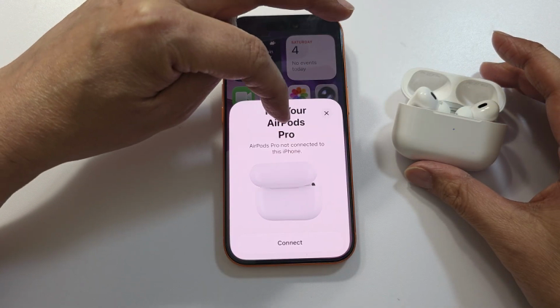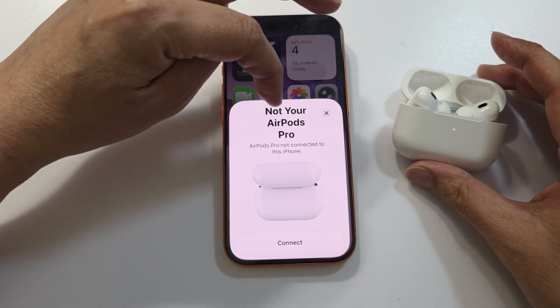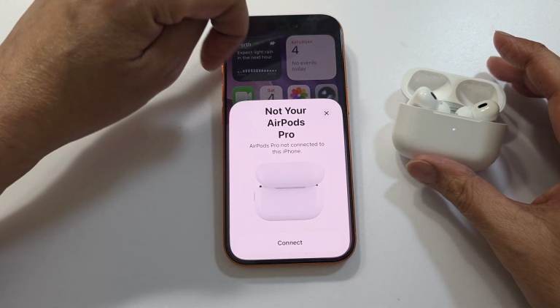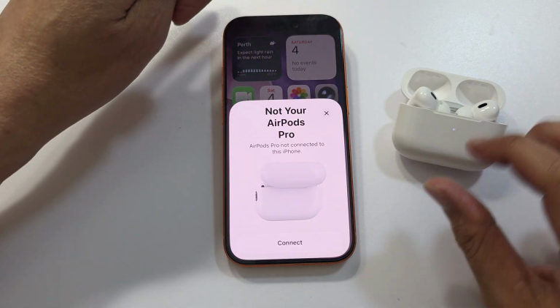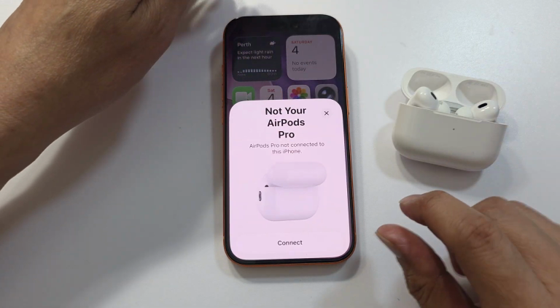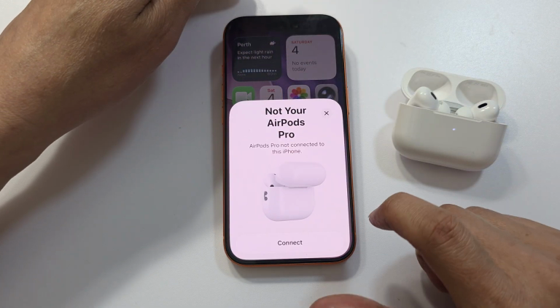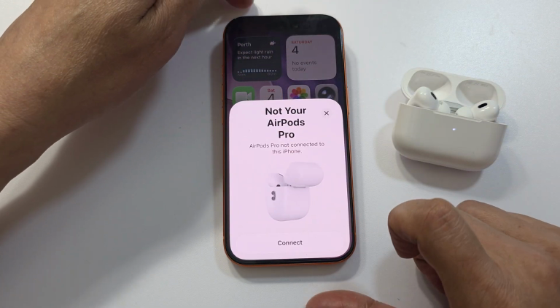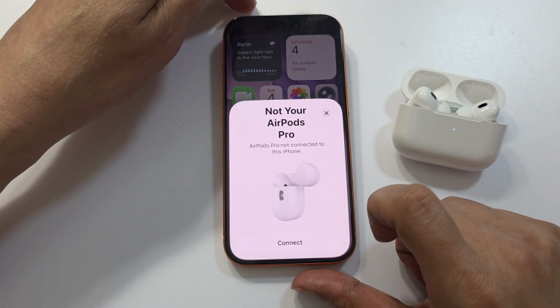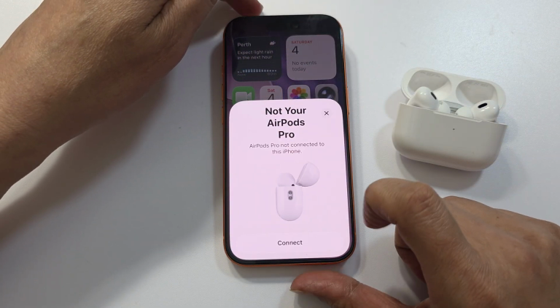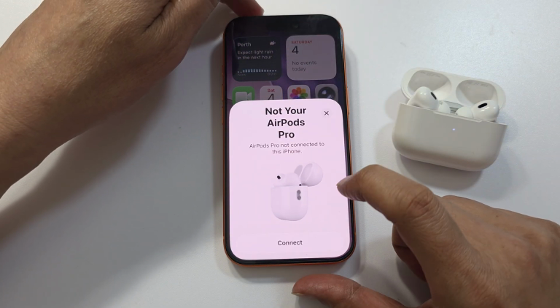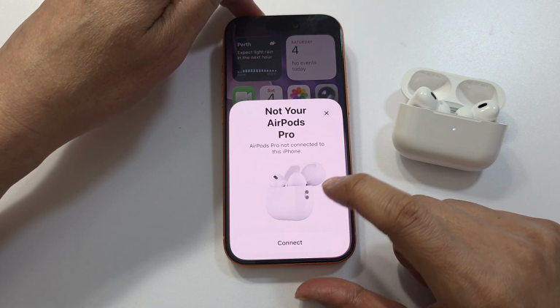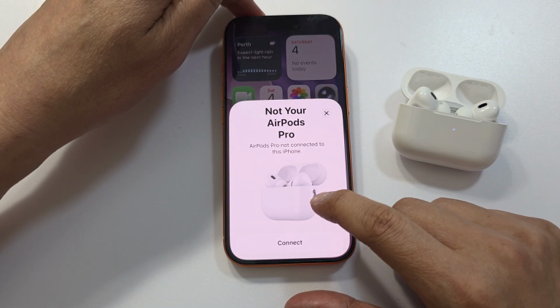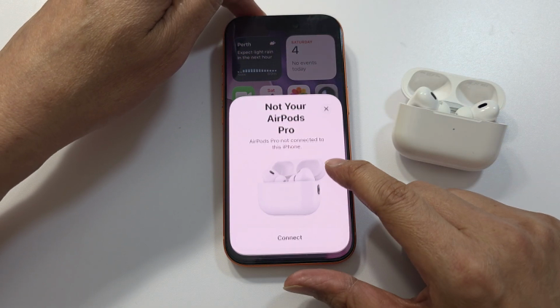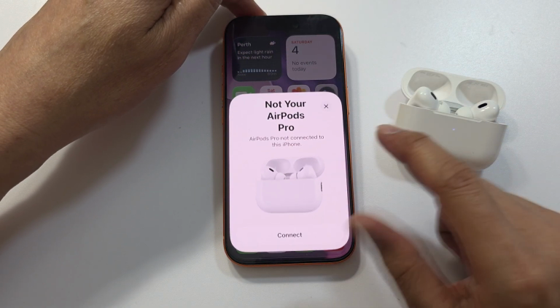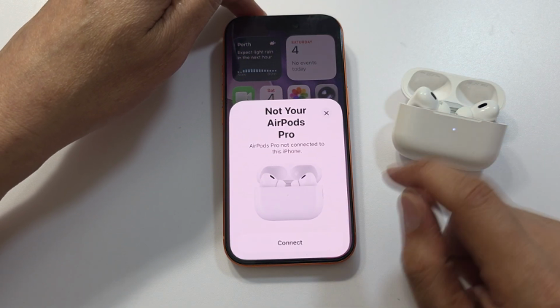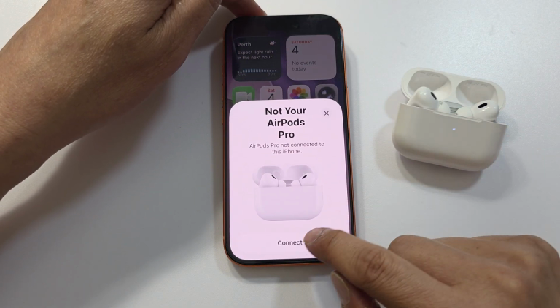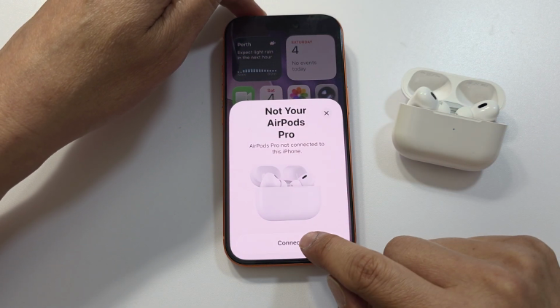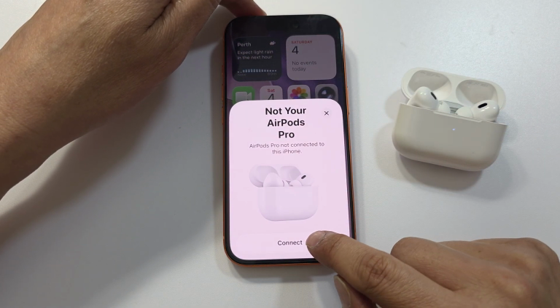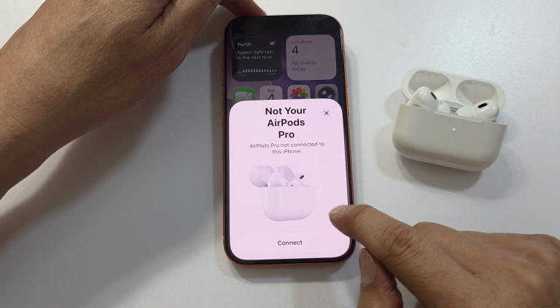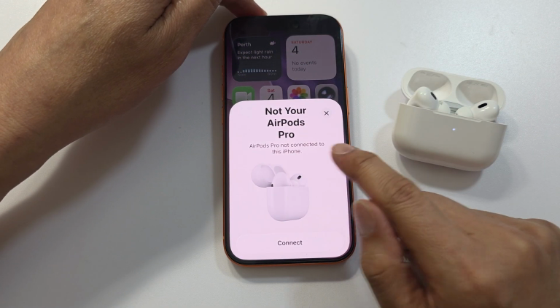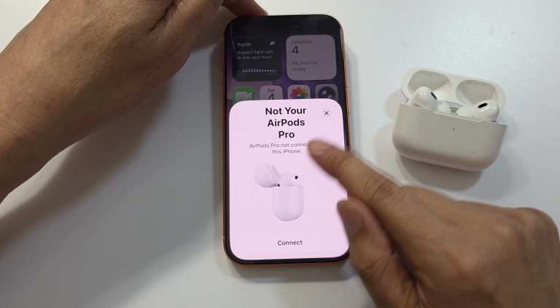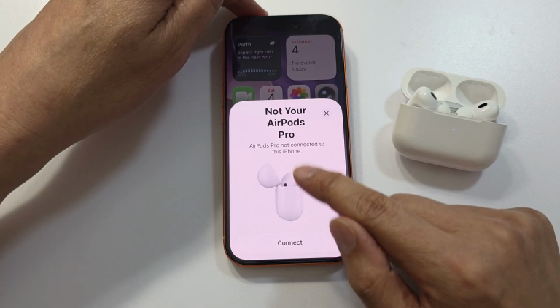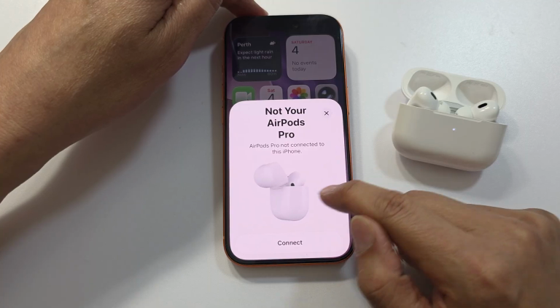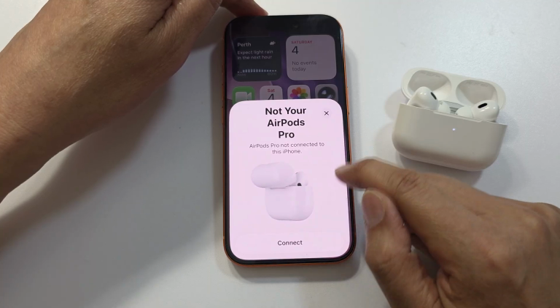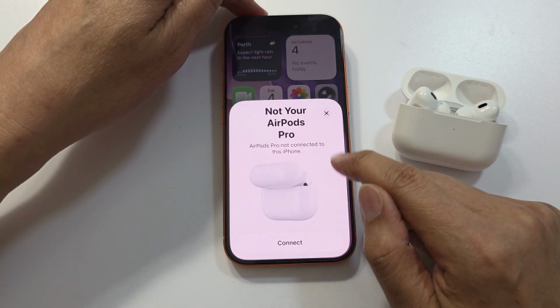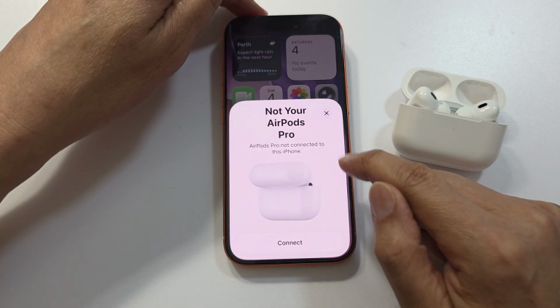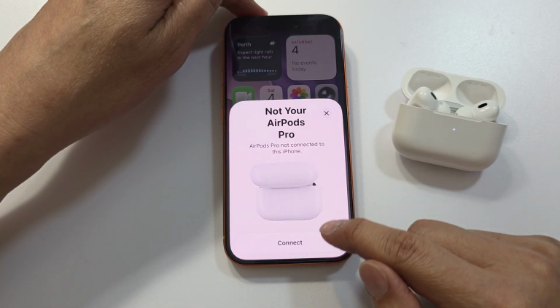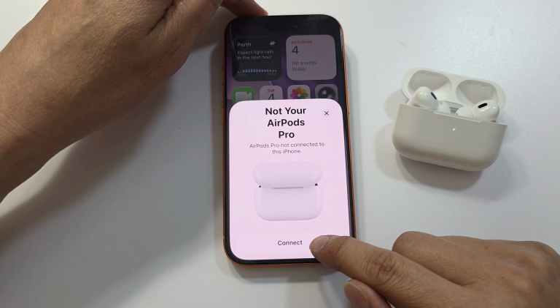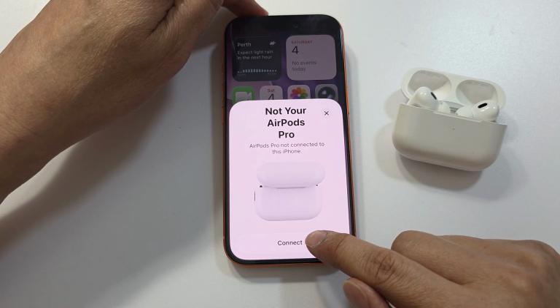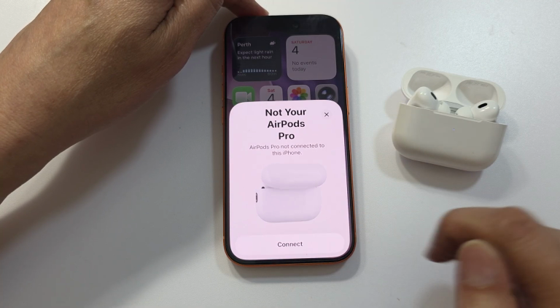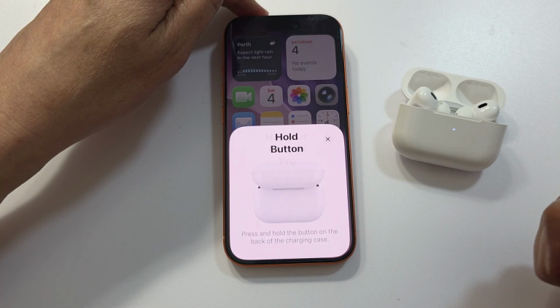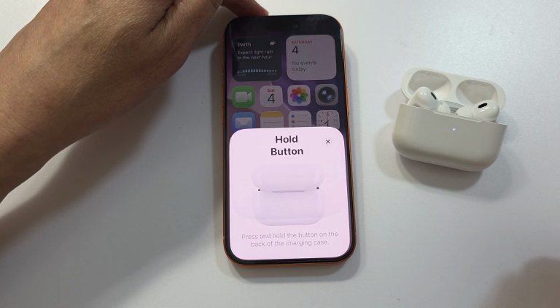After the reset, try to reconnect with the iPhone. Open the case near the iPhone and it will show an animated window. Tap on Connect.